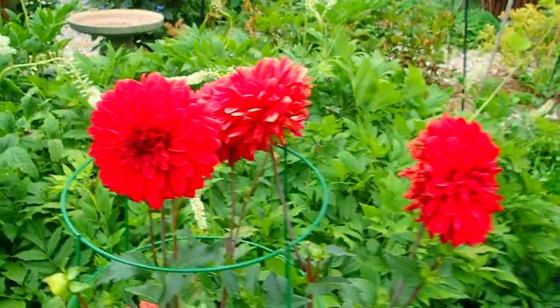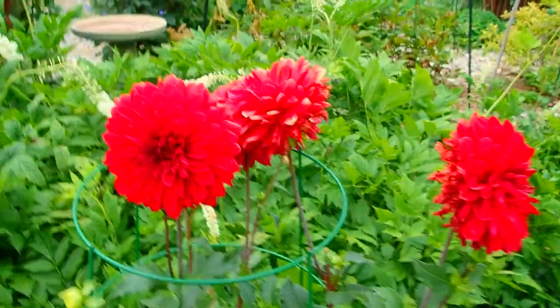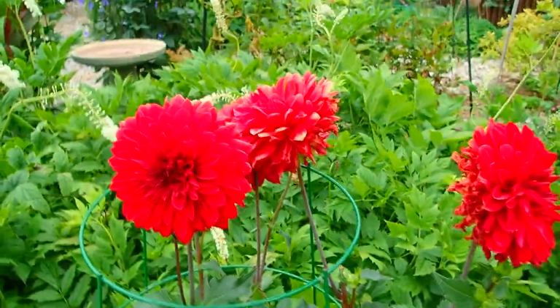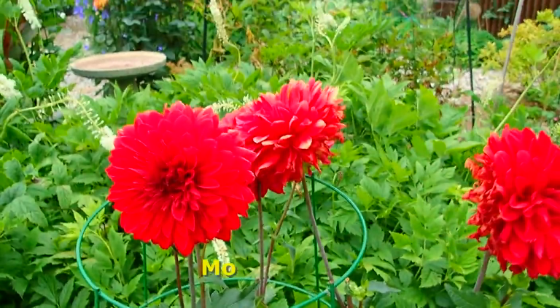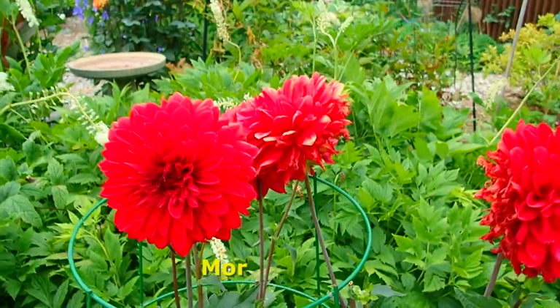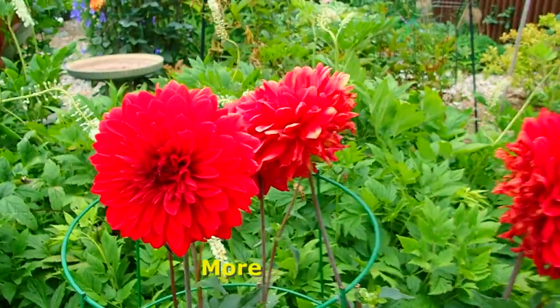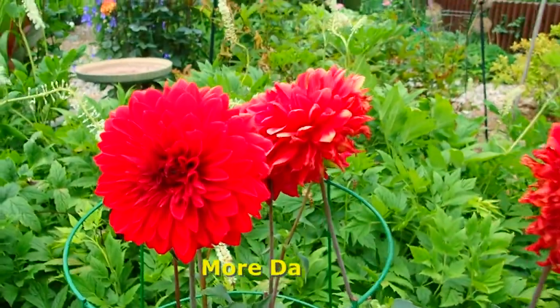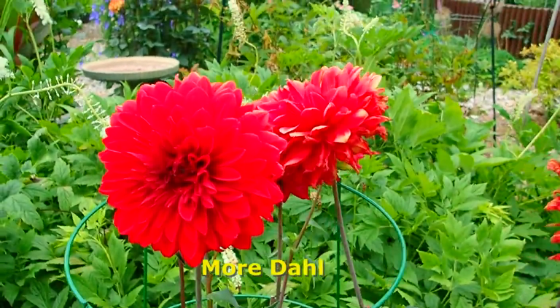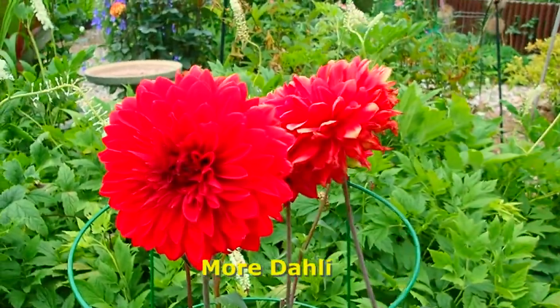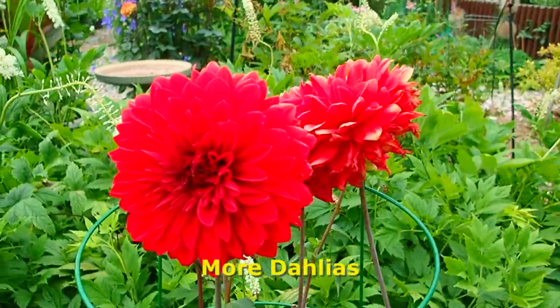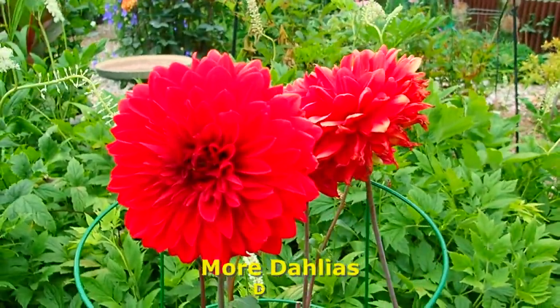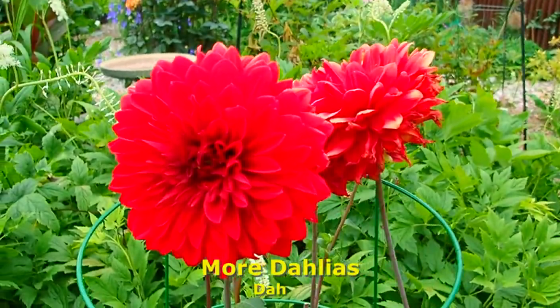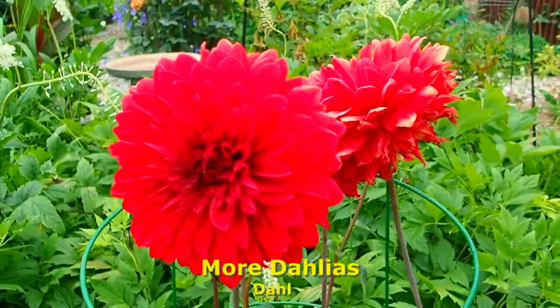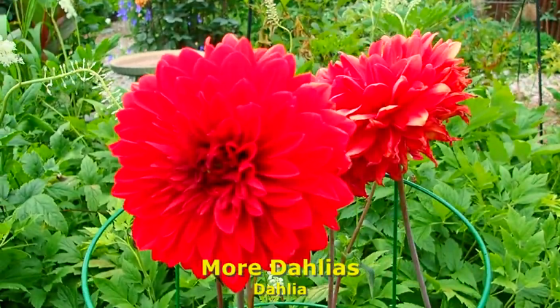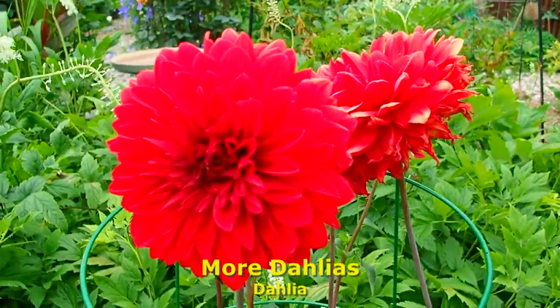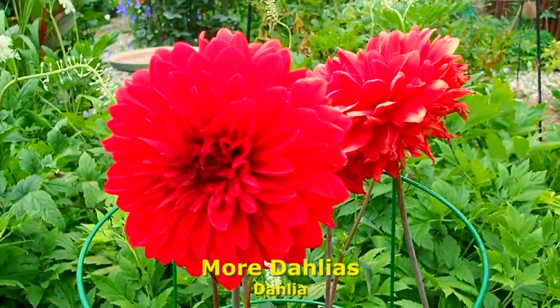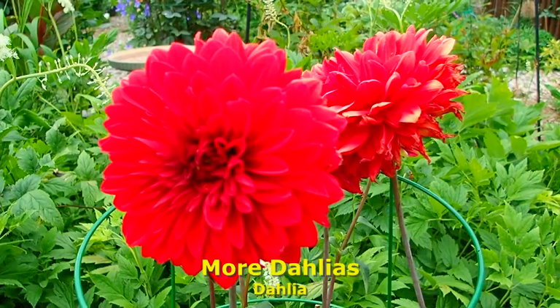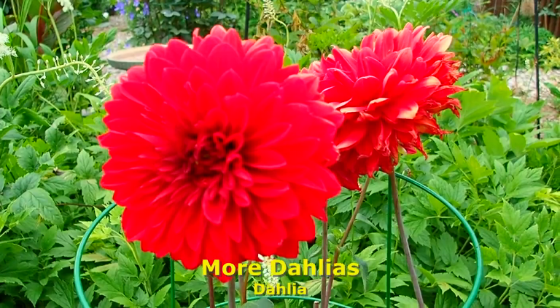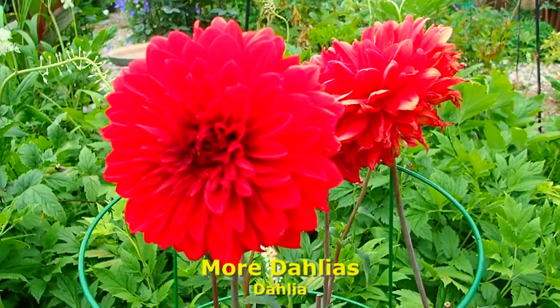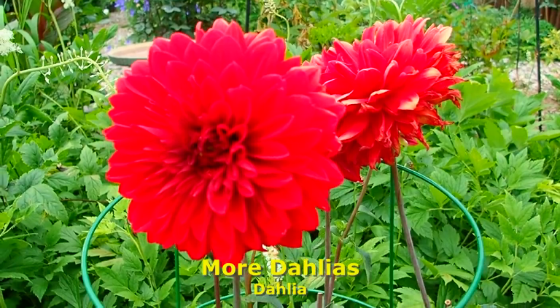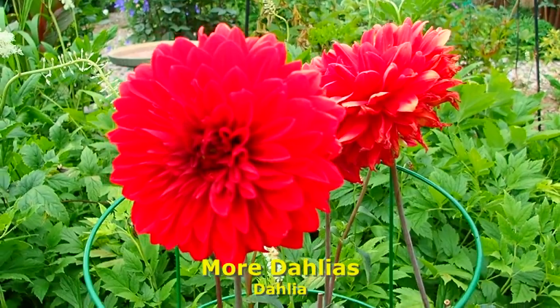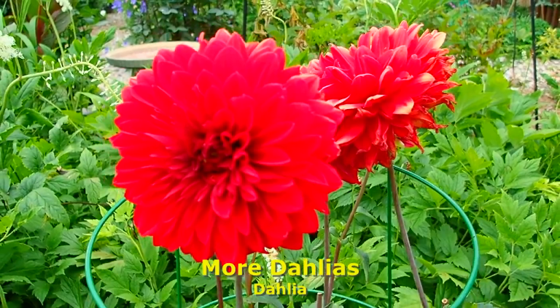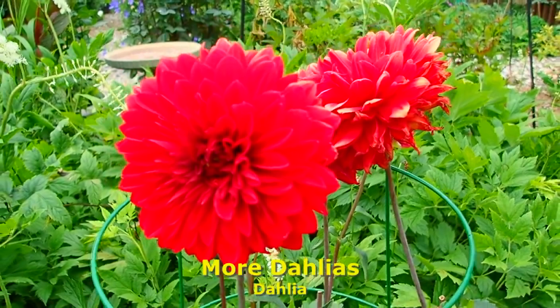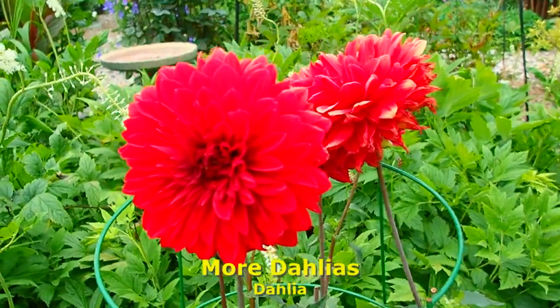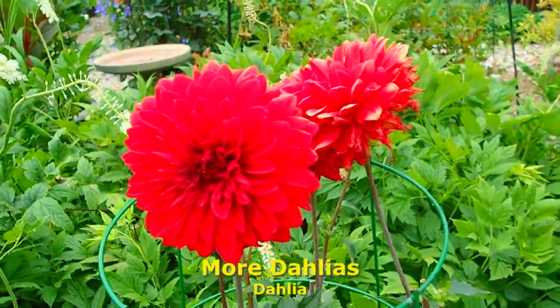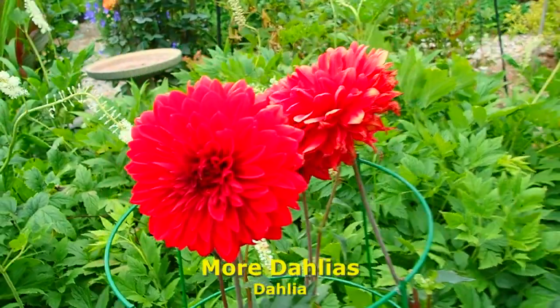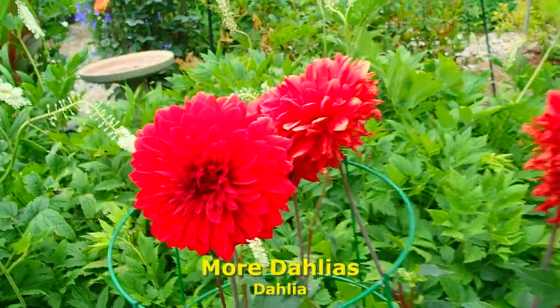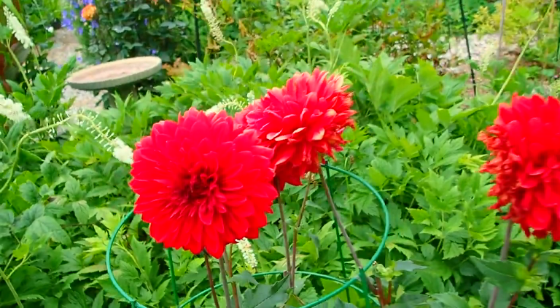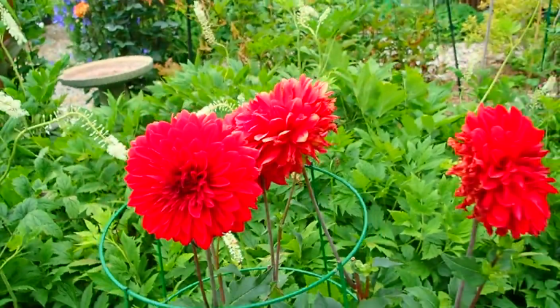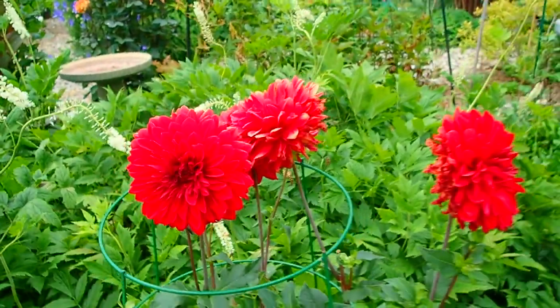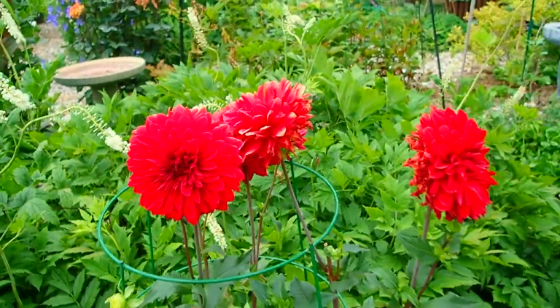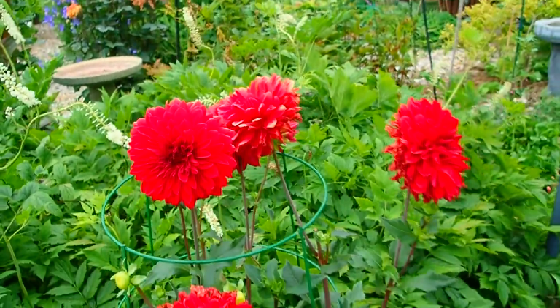Dahlias again — so beautiful, they're so majestic.